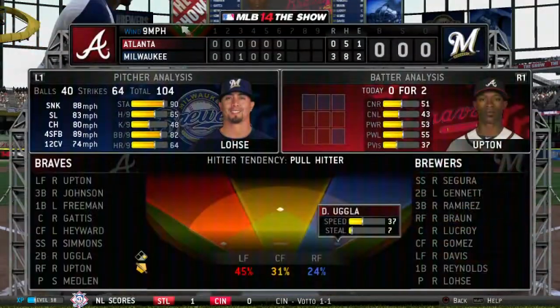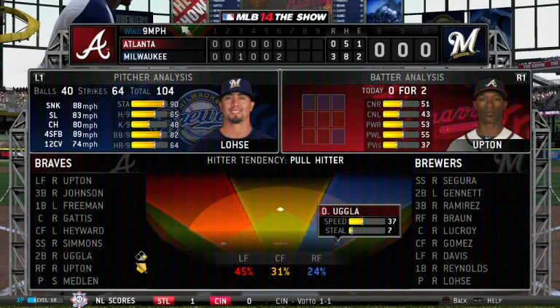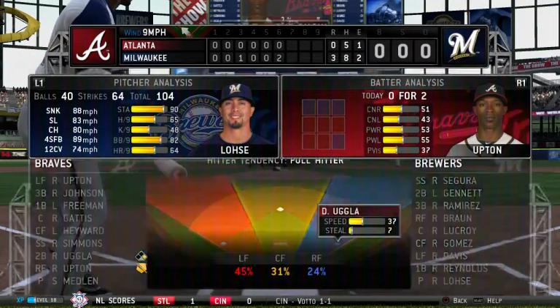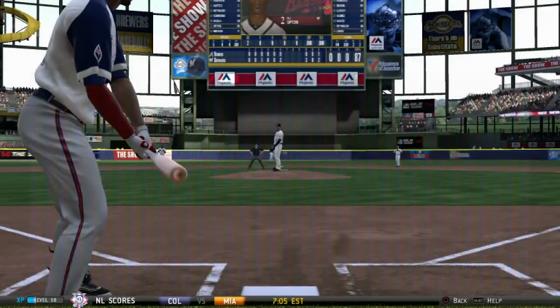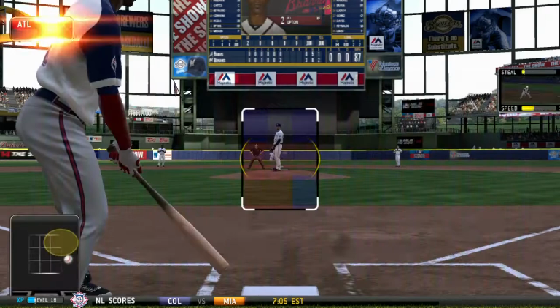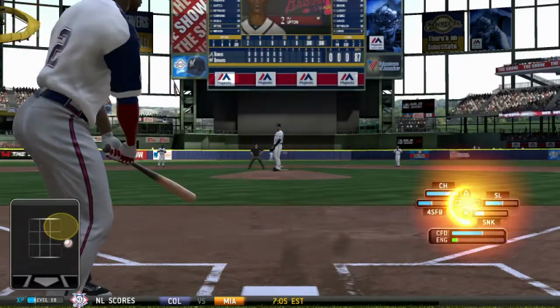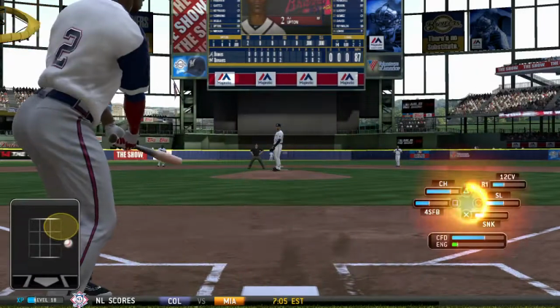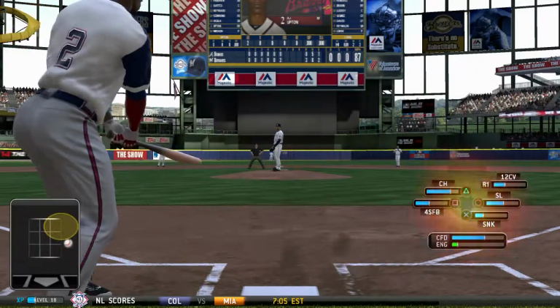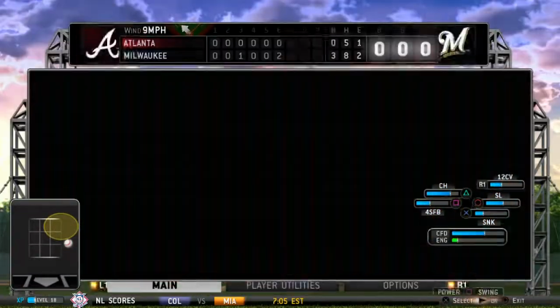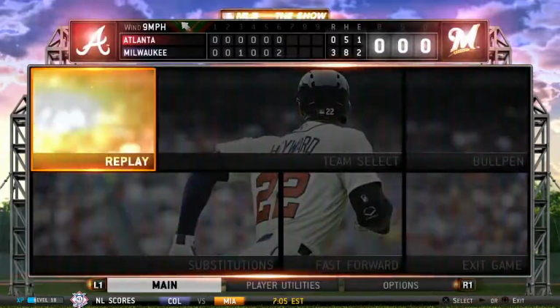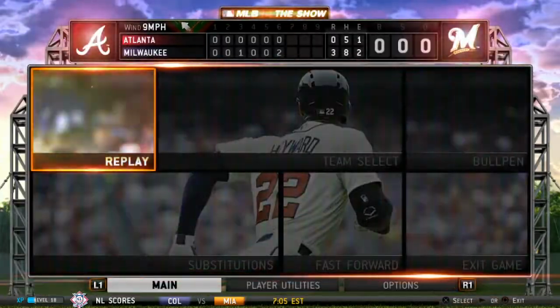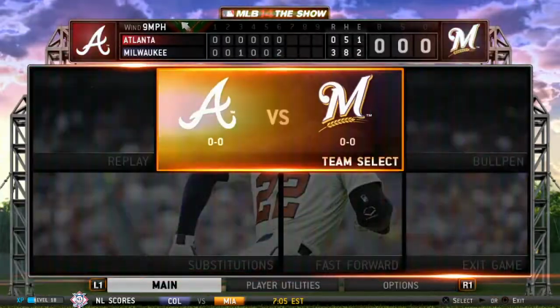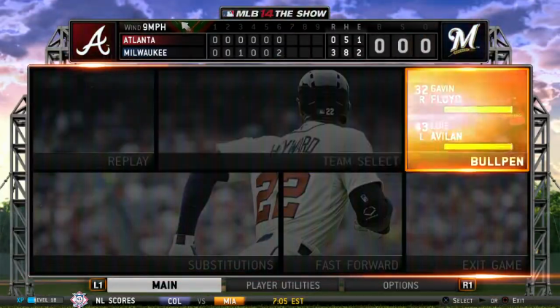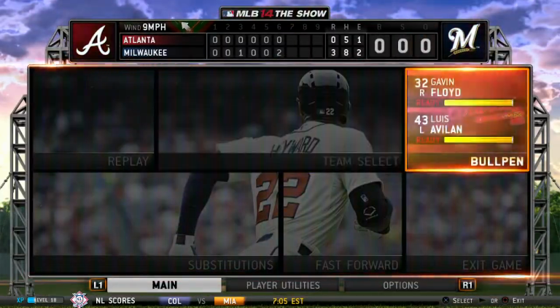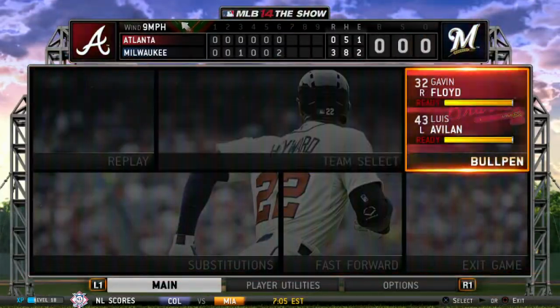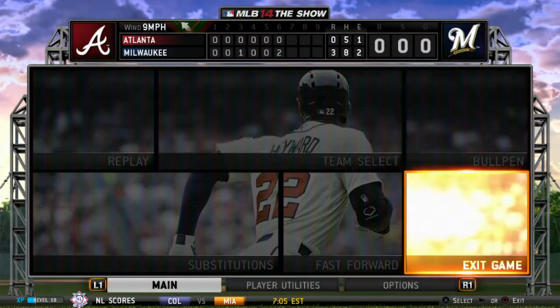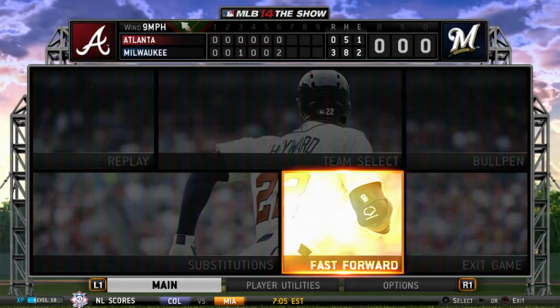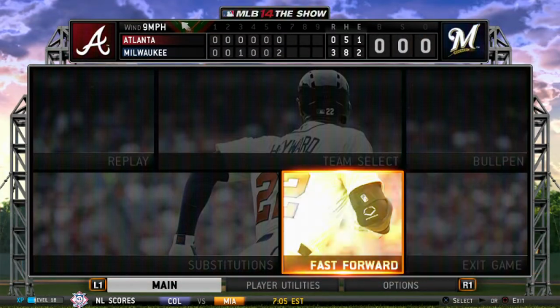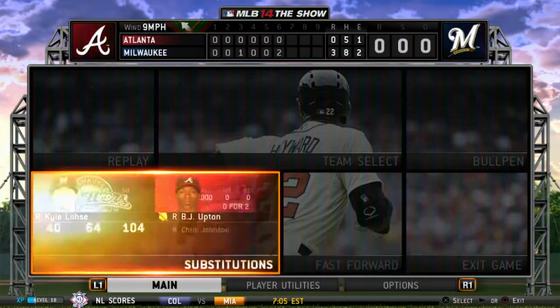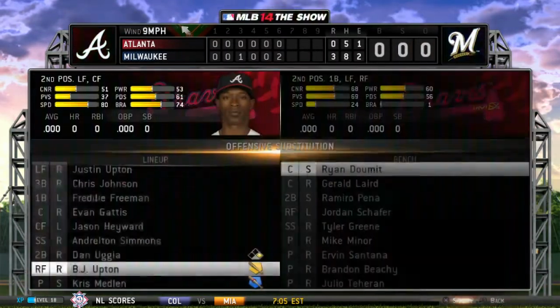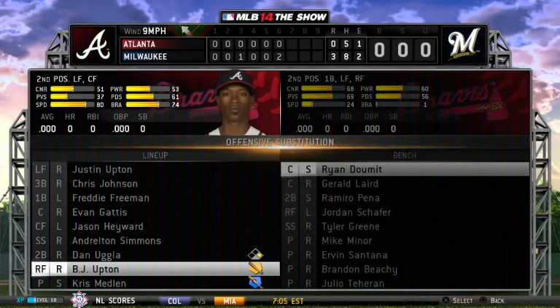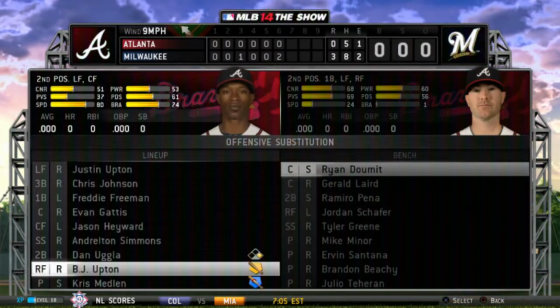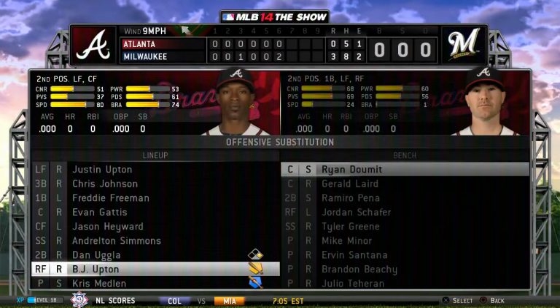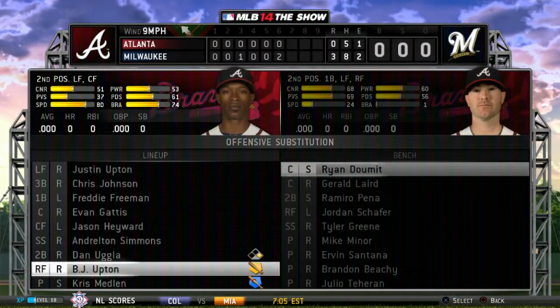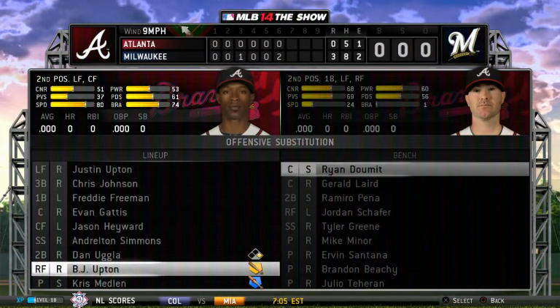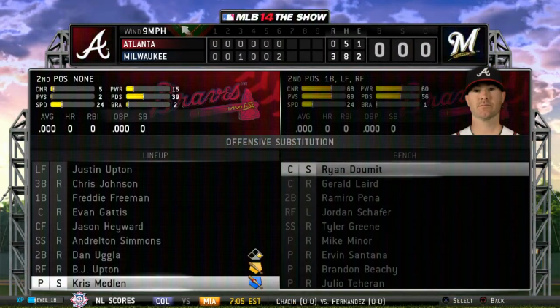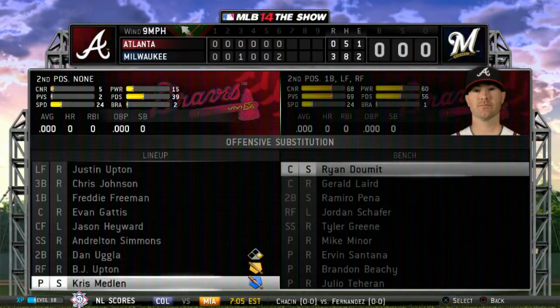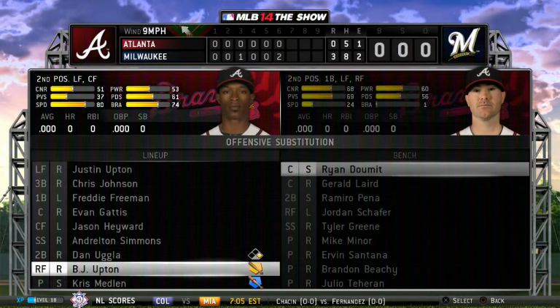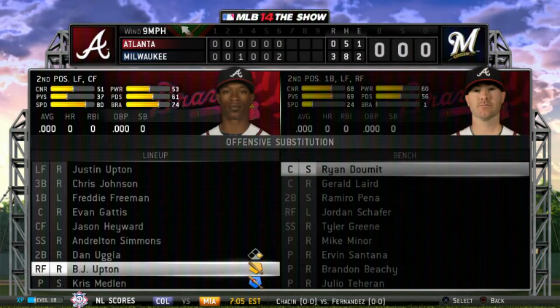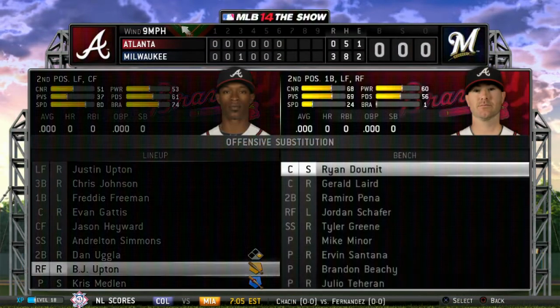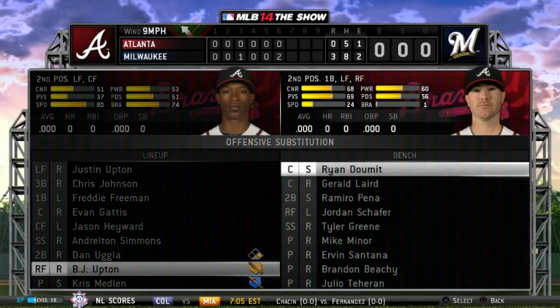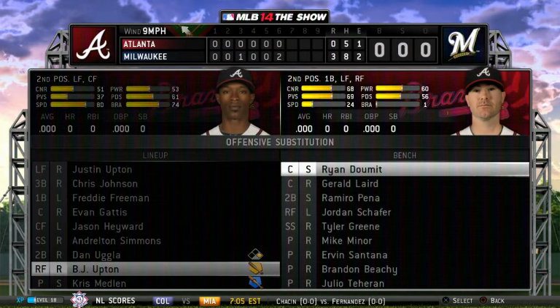B.J. Upton will stride forward now. He's bounced out a couple of times already here in the ball game.